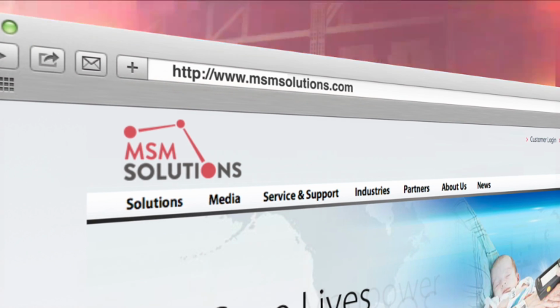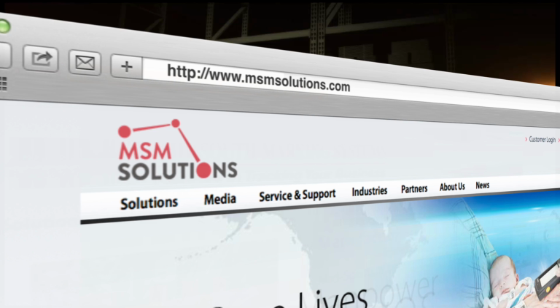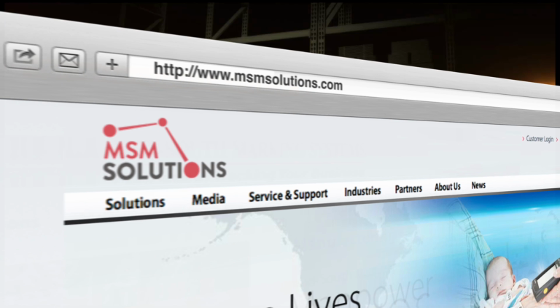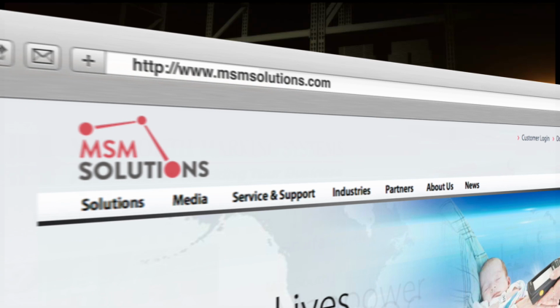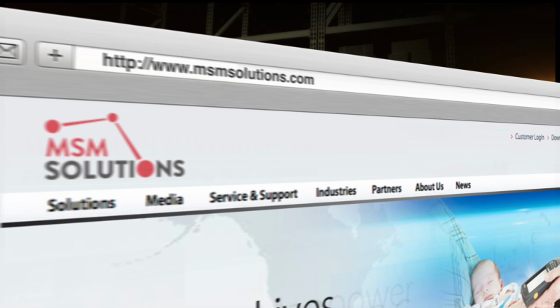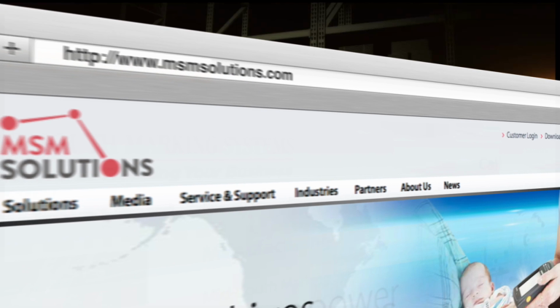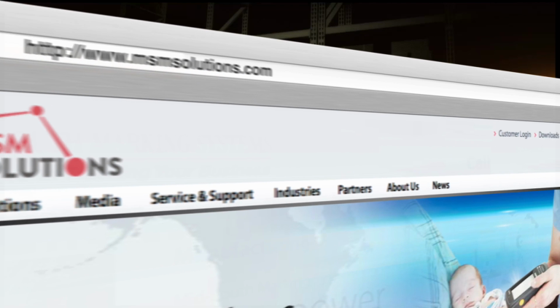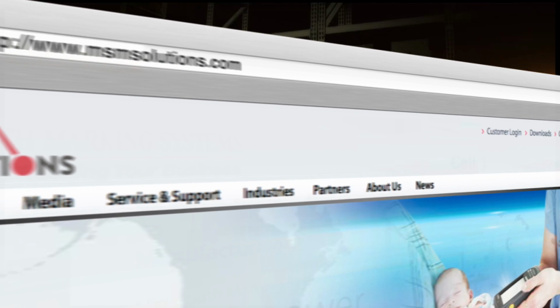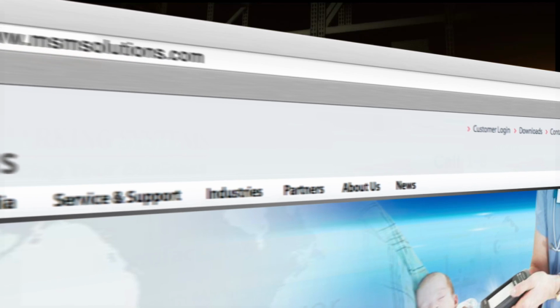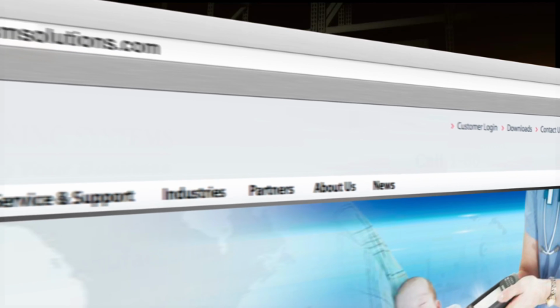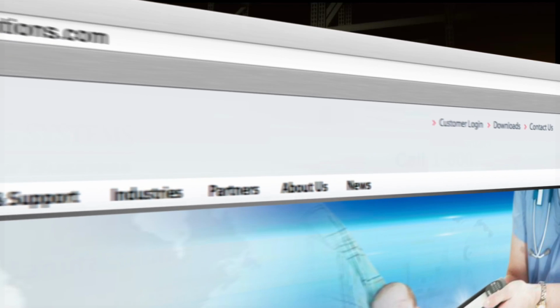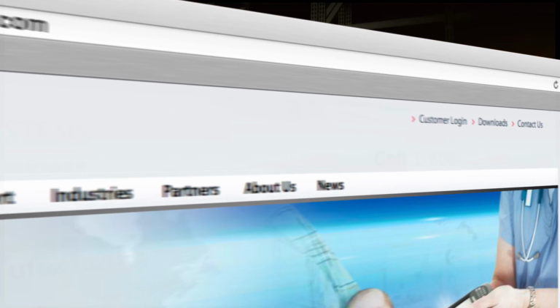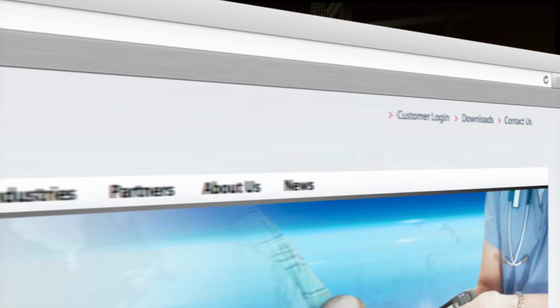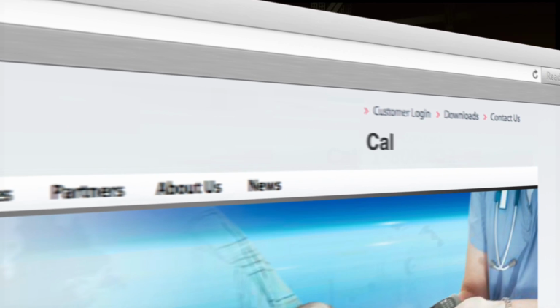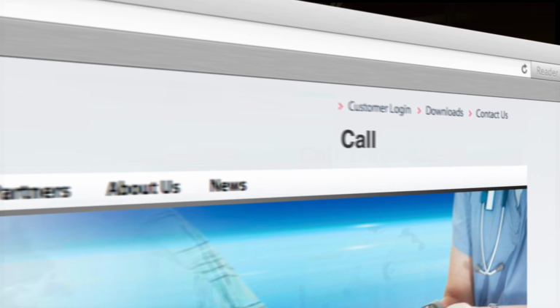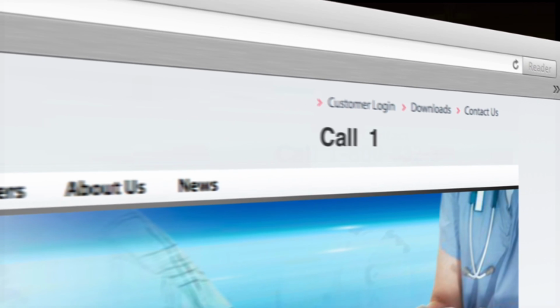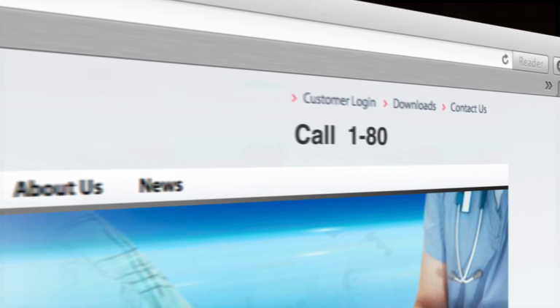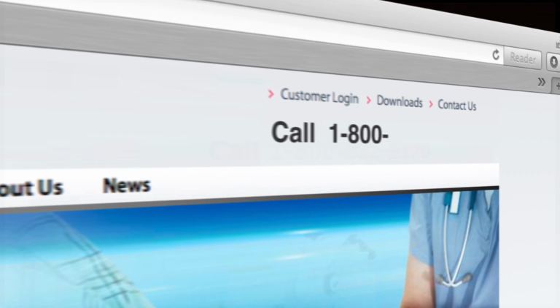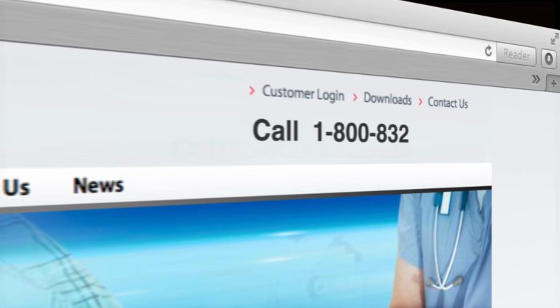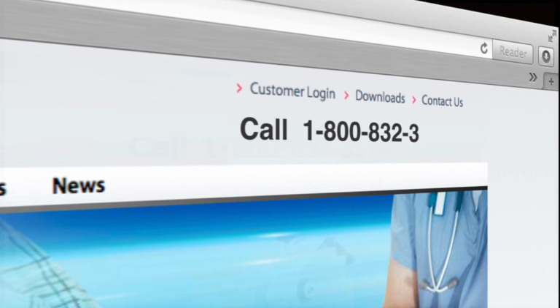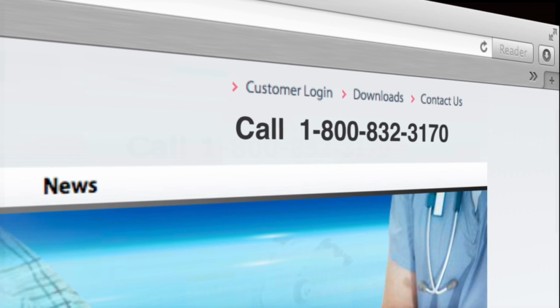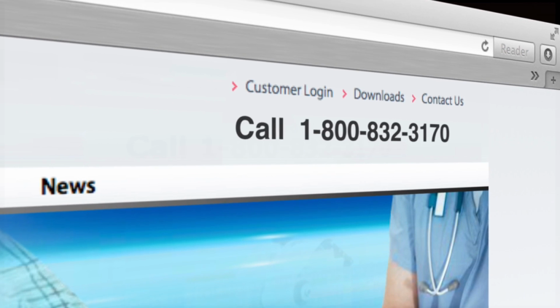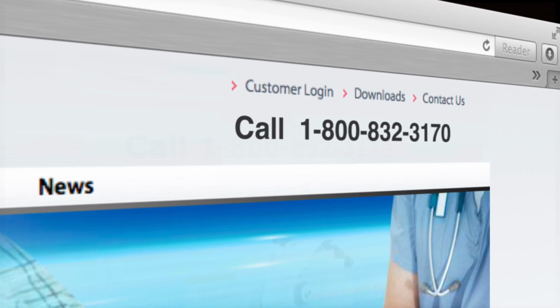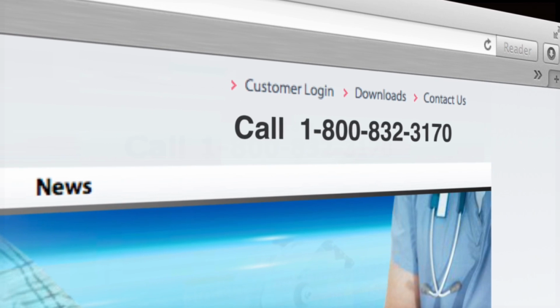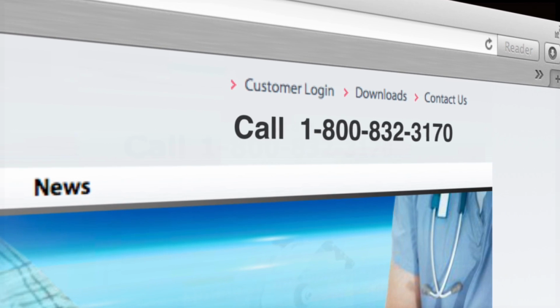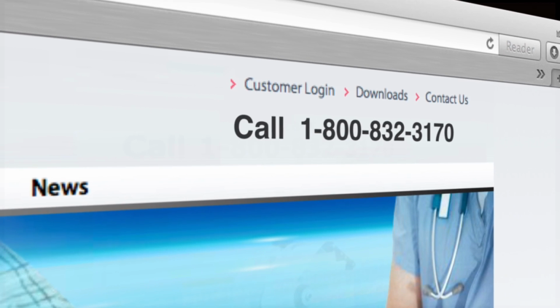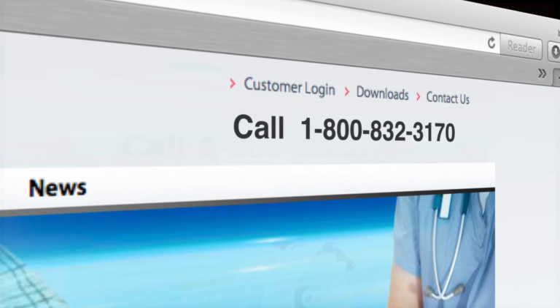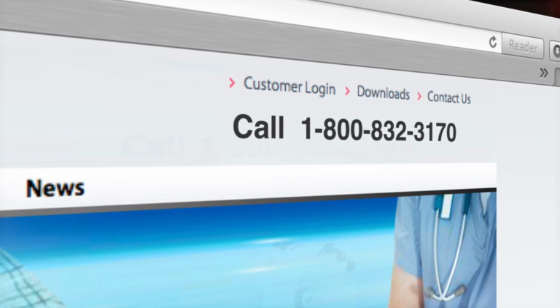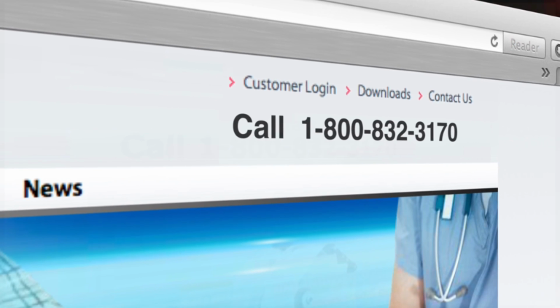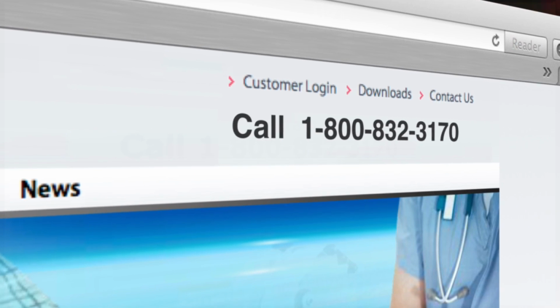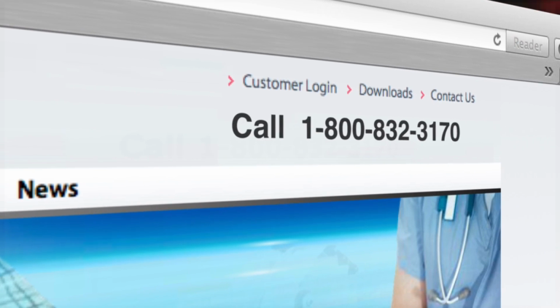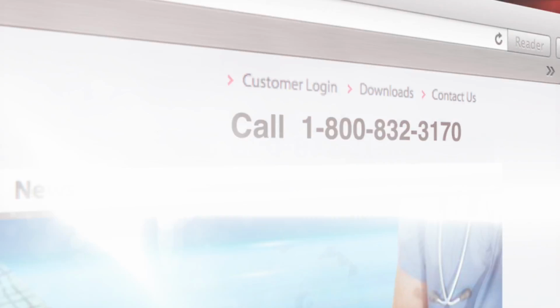Go to msmsolutions.com or call us at 1-800-832-3170.